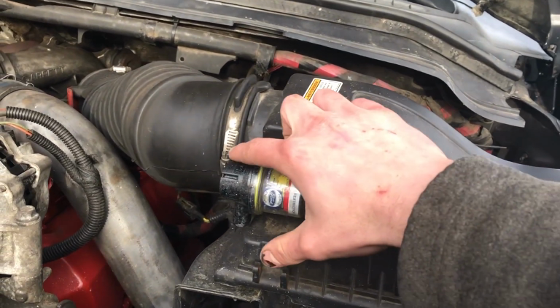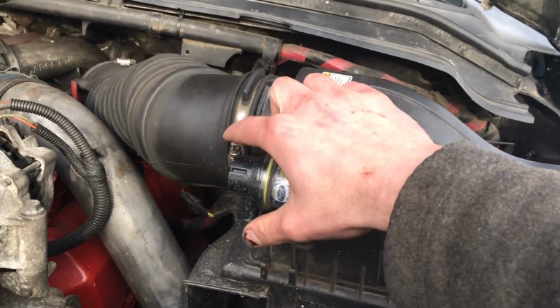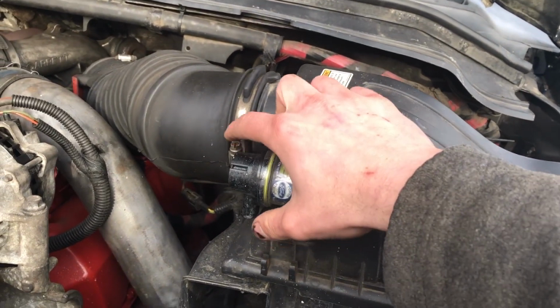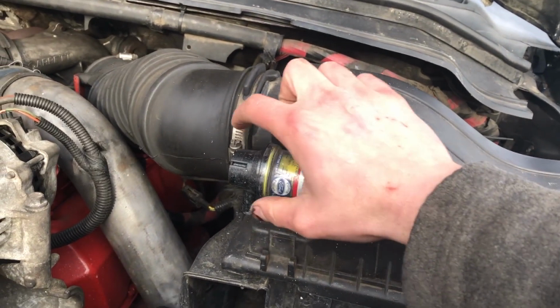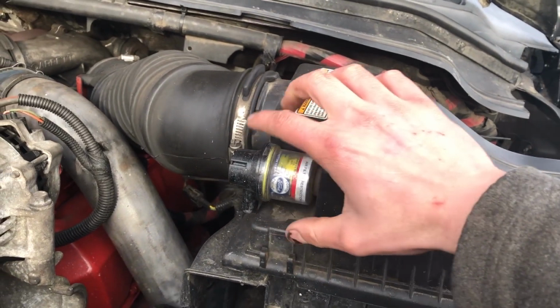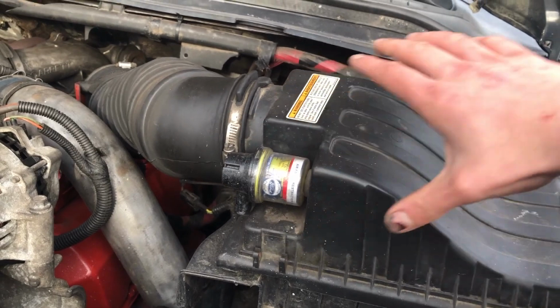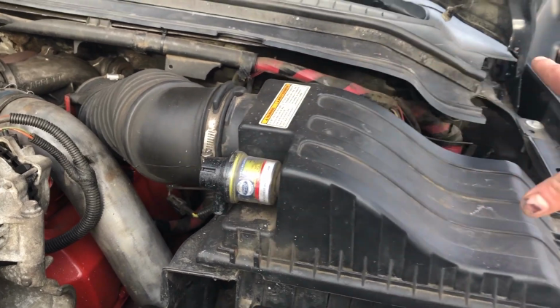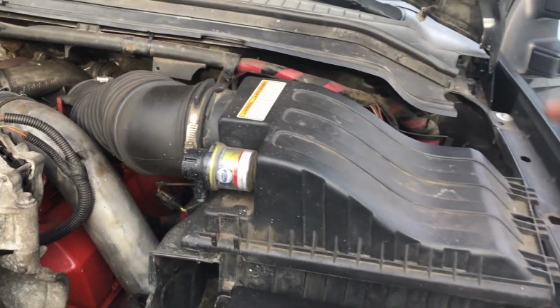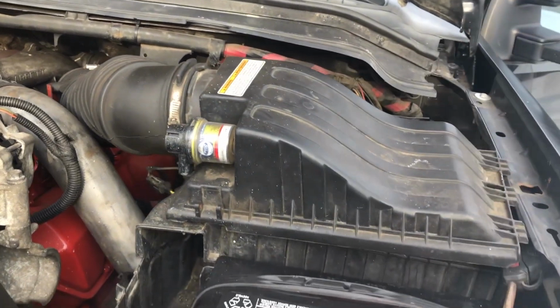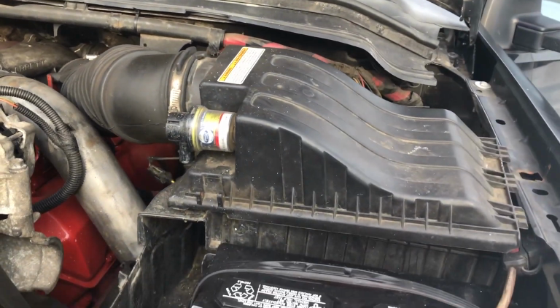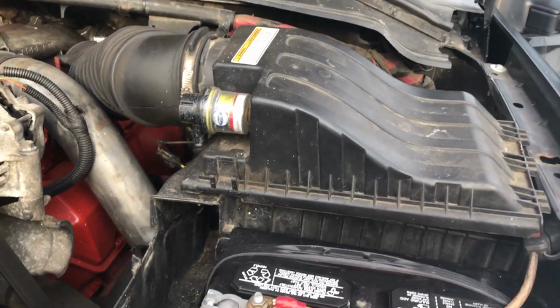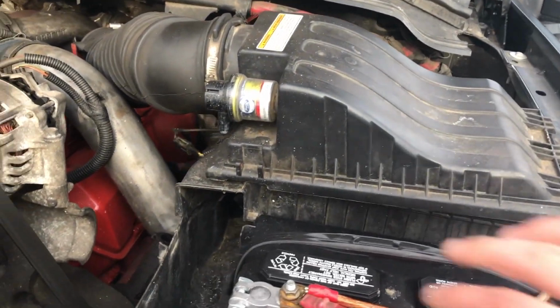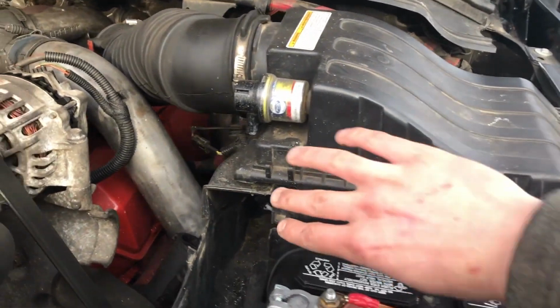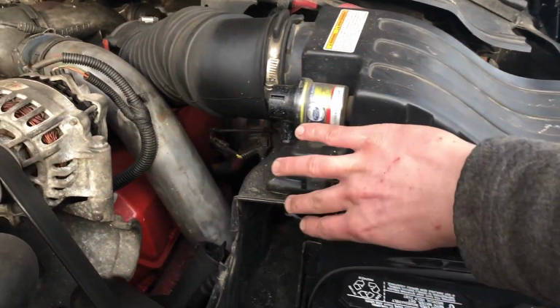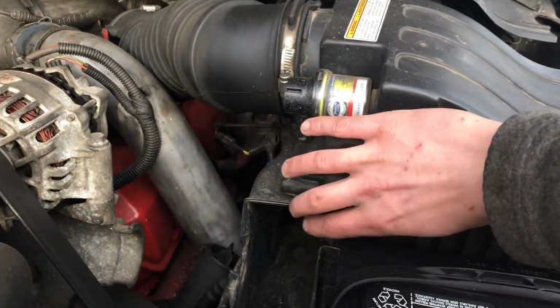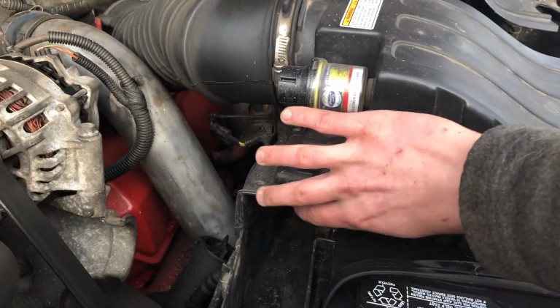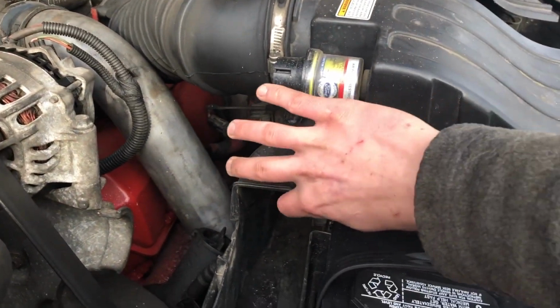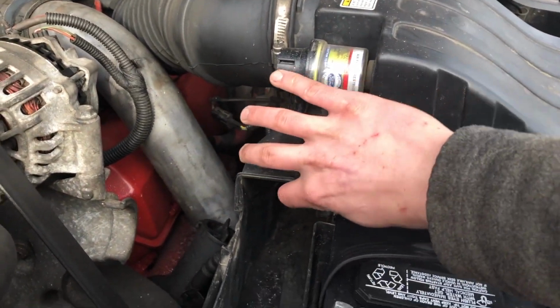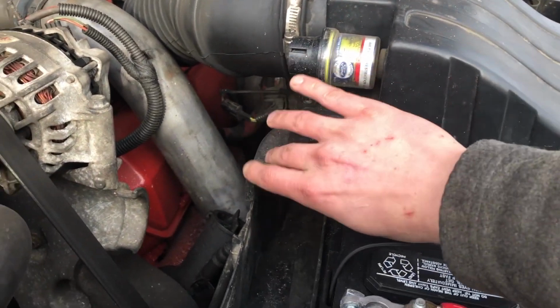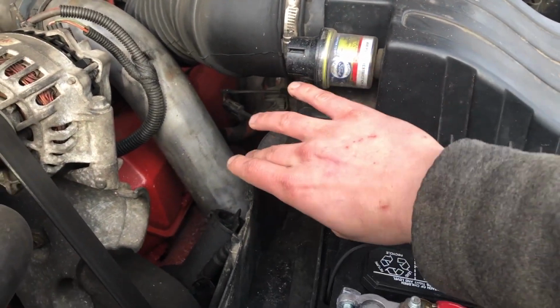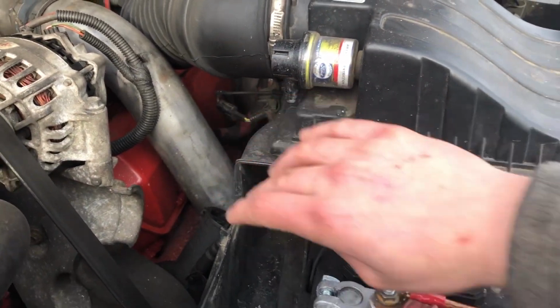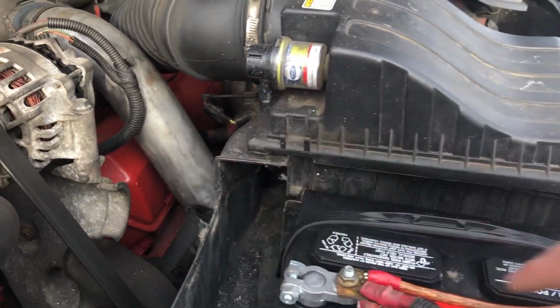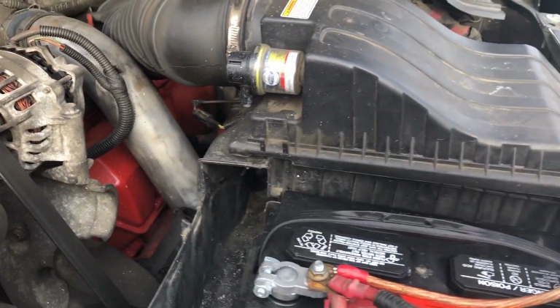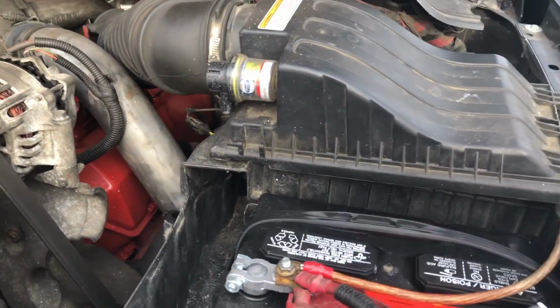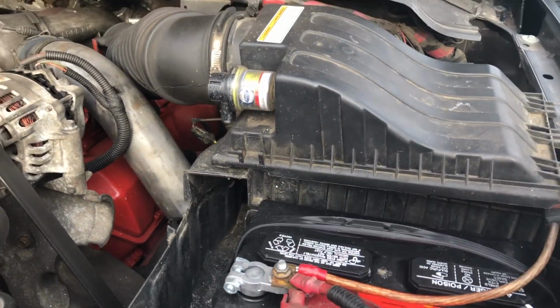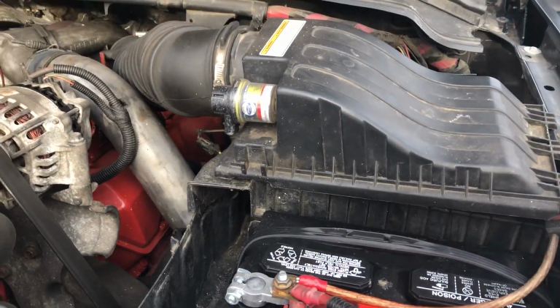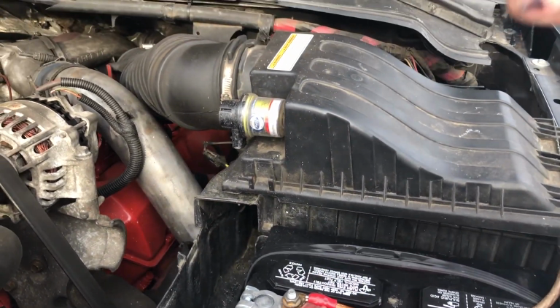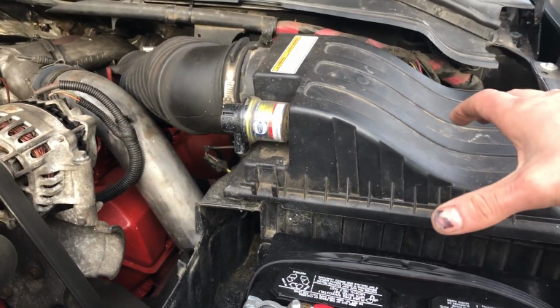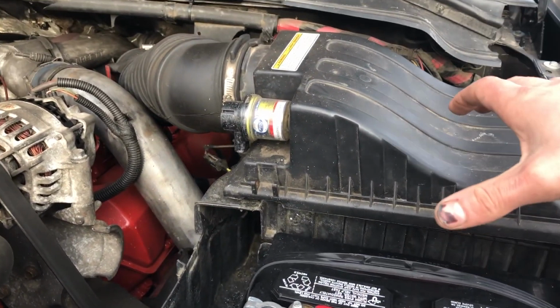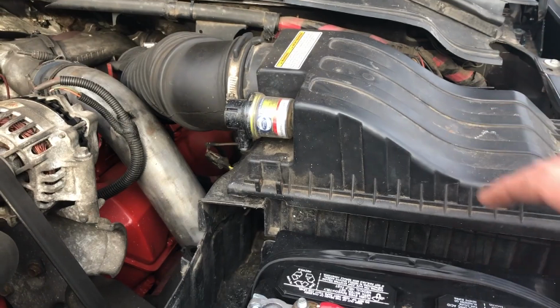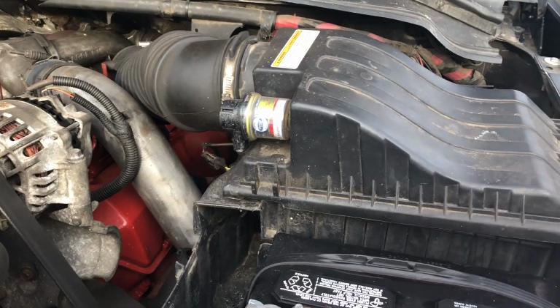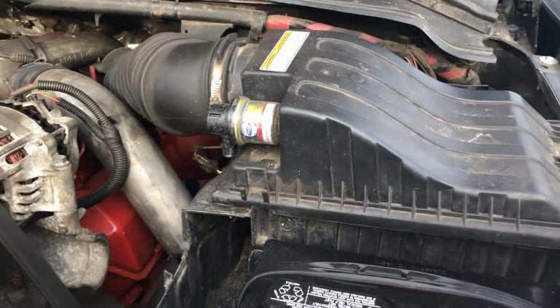I'm going to take that boot off right here, take this clamp off, take this piece away, take the upper housing off, and then just set my air filter down in there.